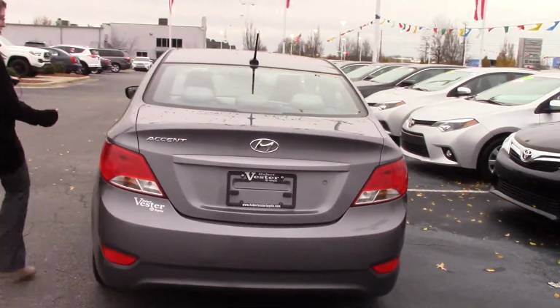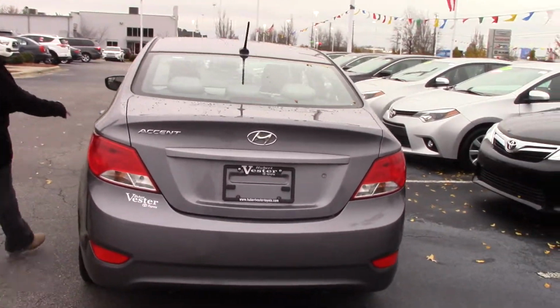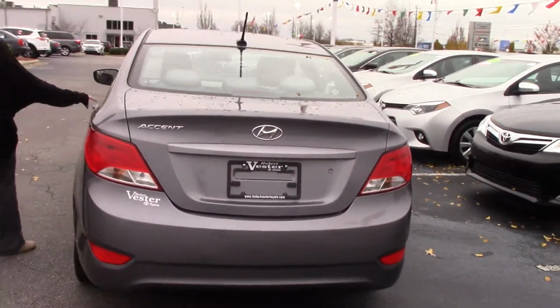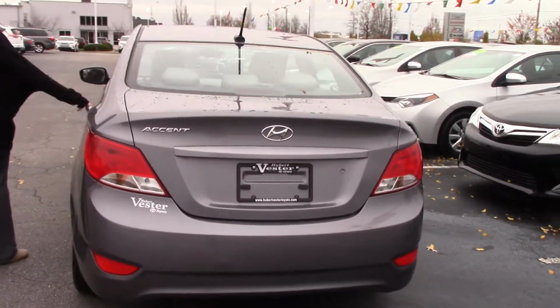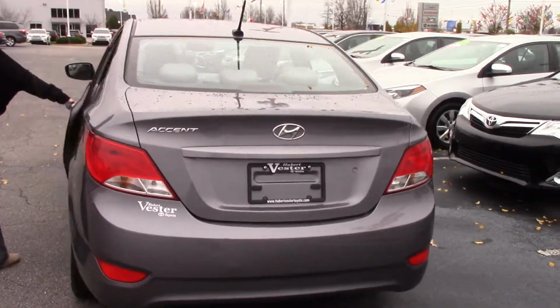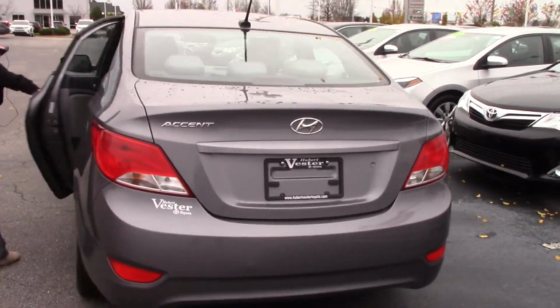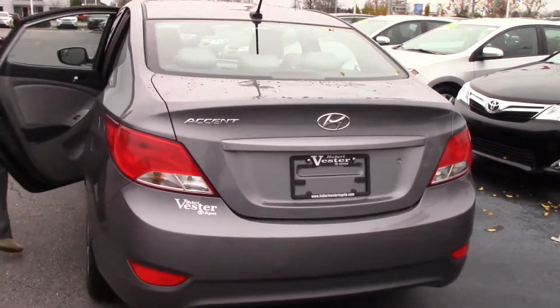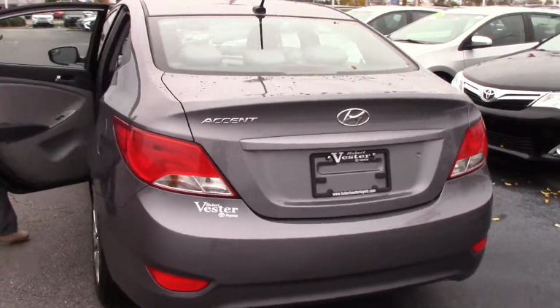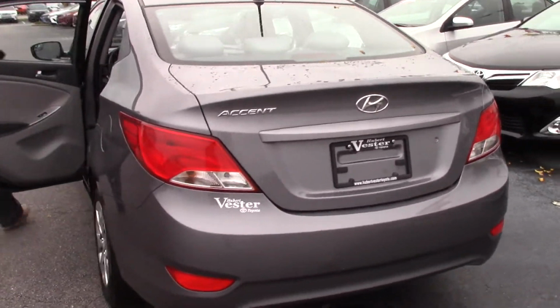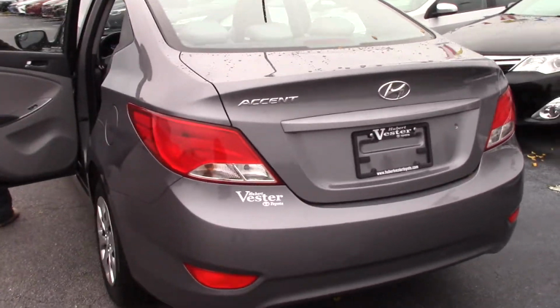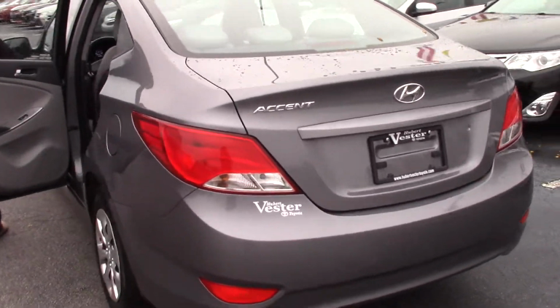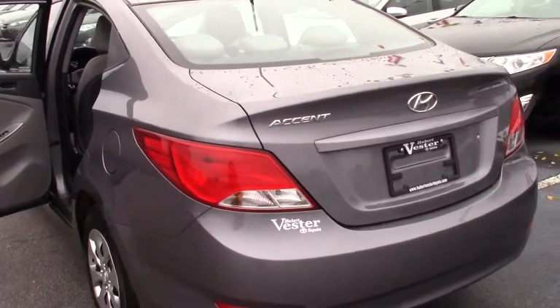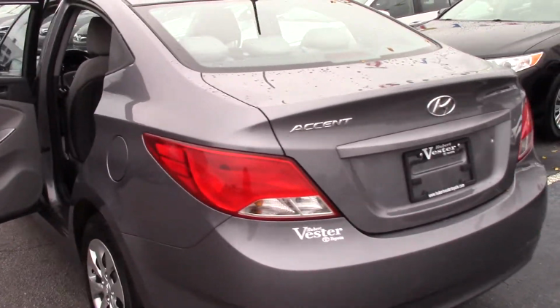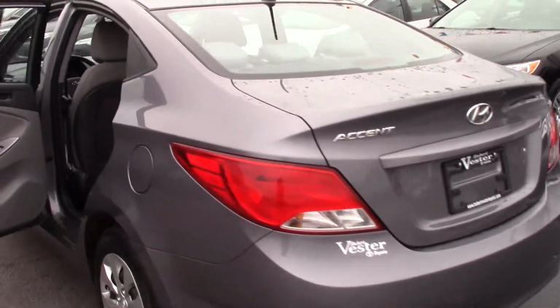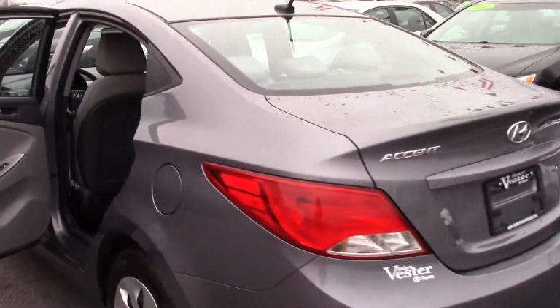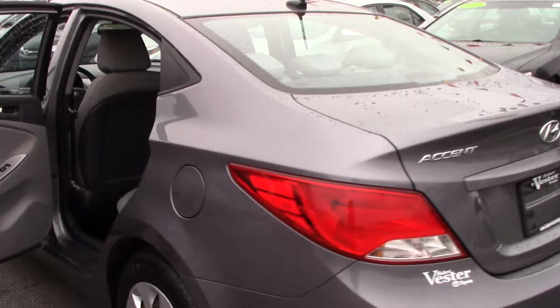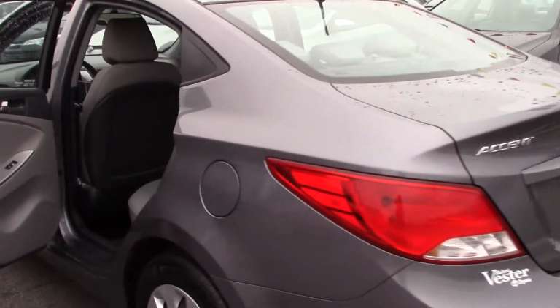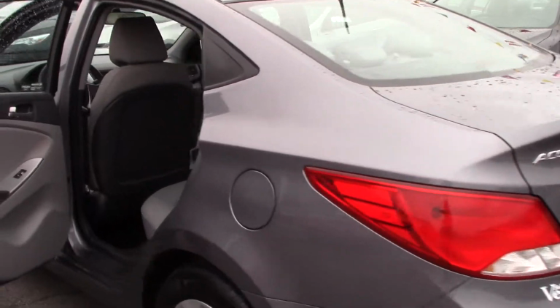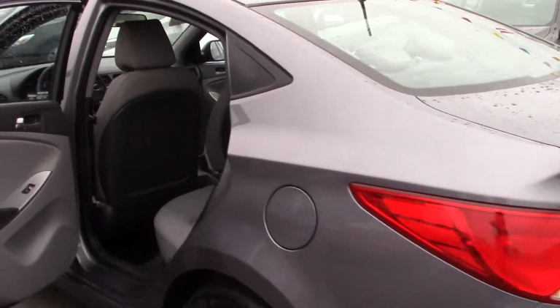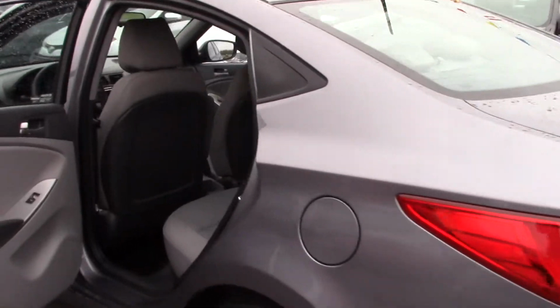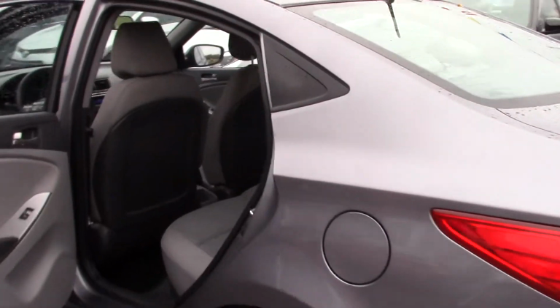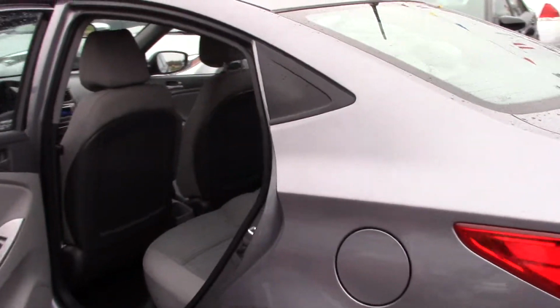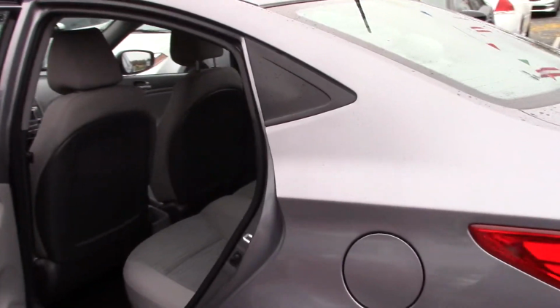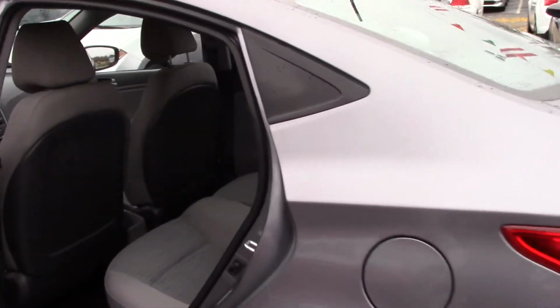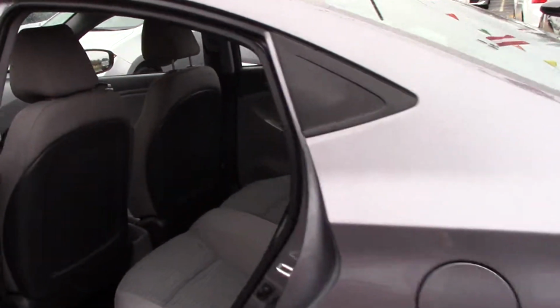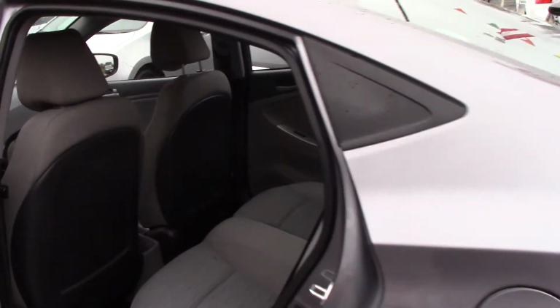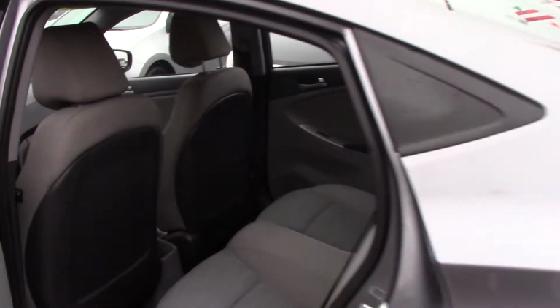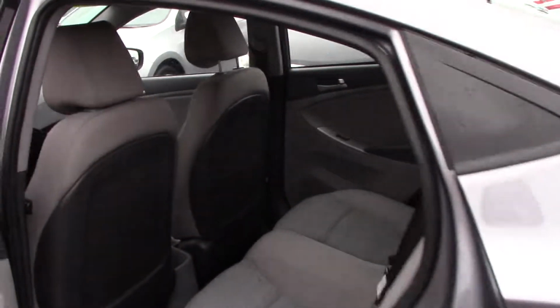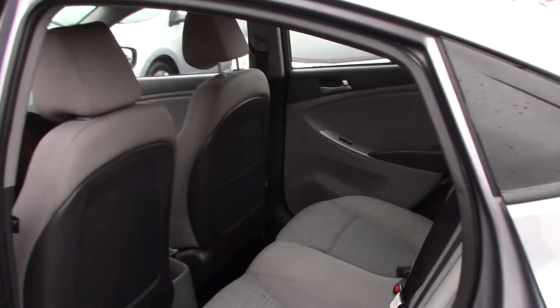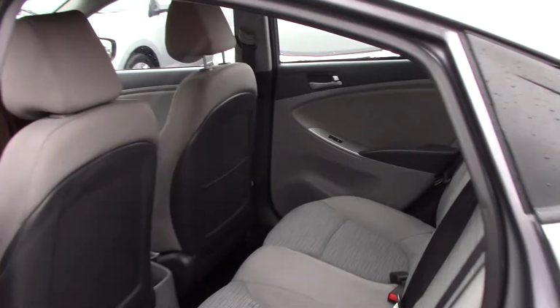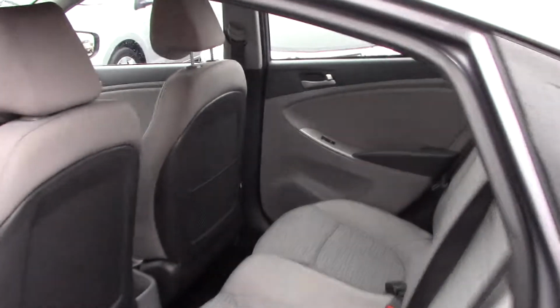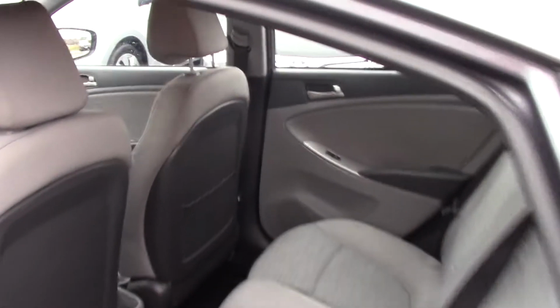Once you hop in let me show you some other details. Three passengers can sit comfortably in the back.